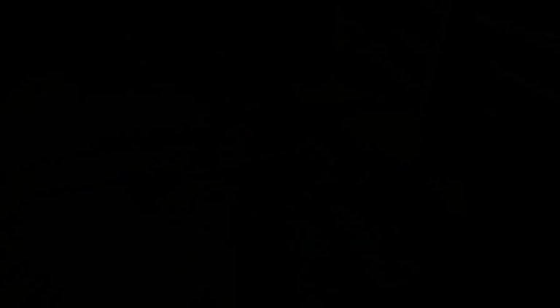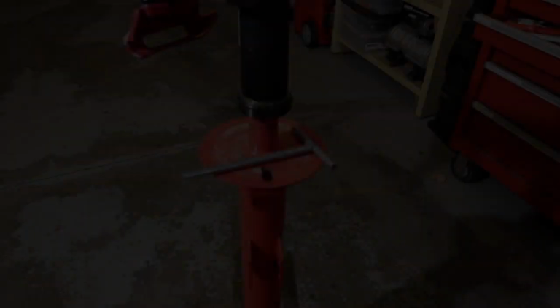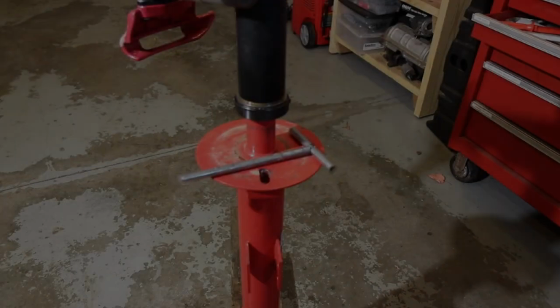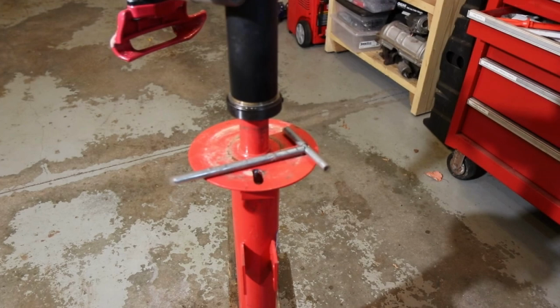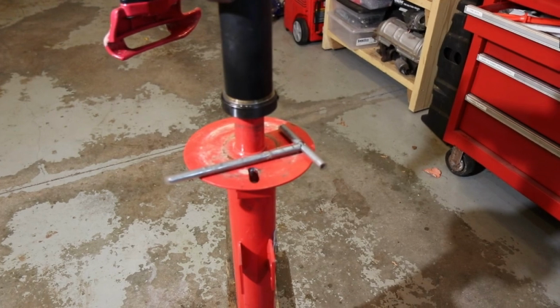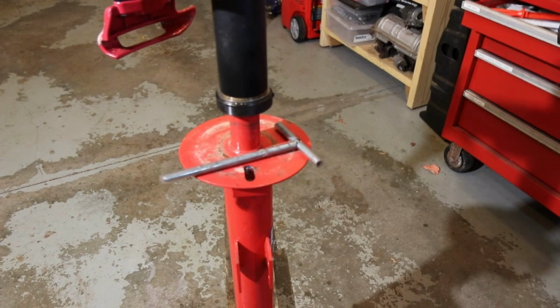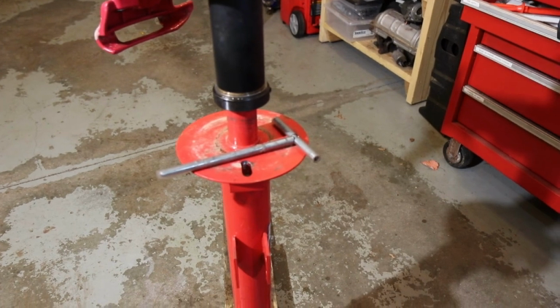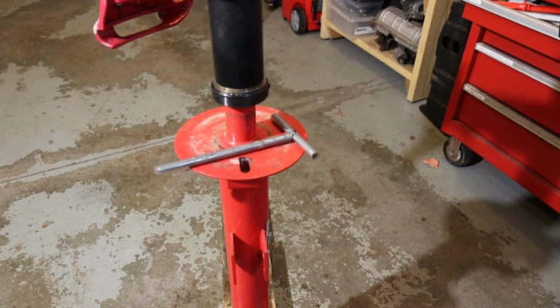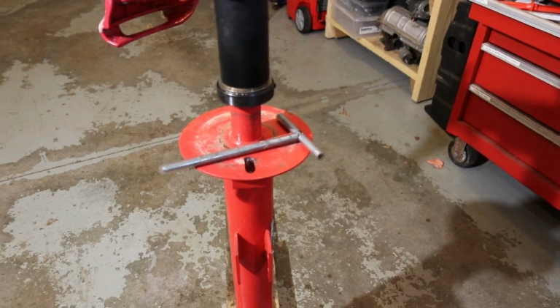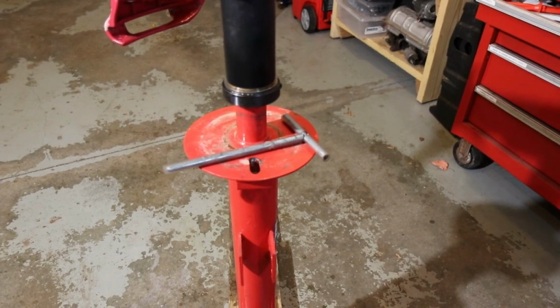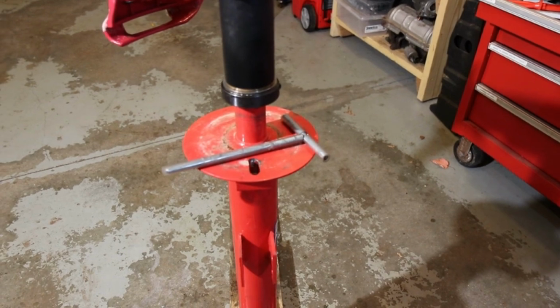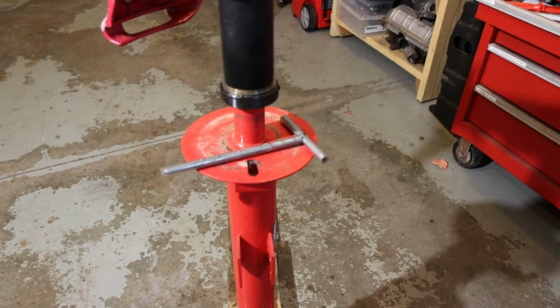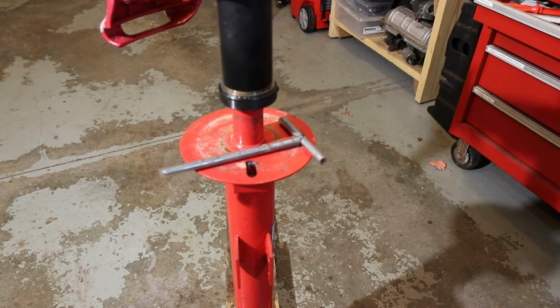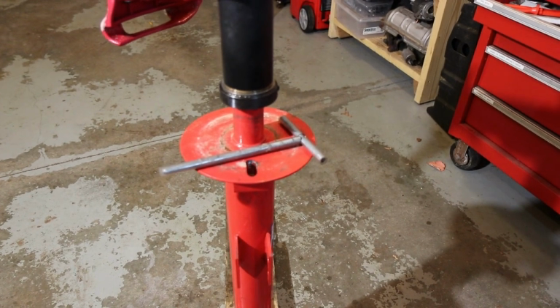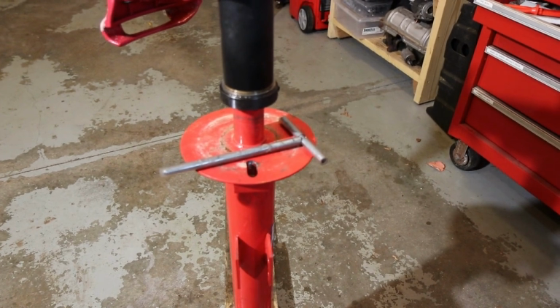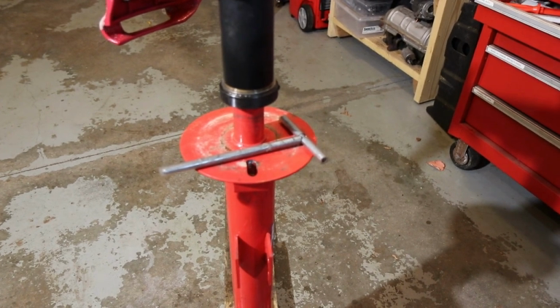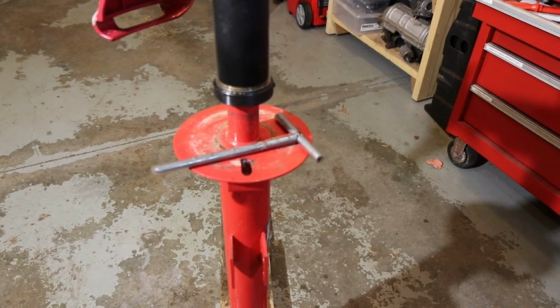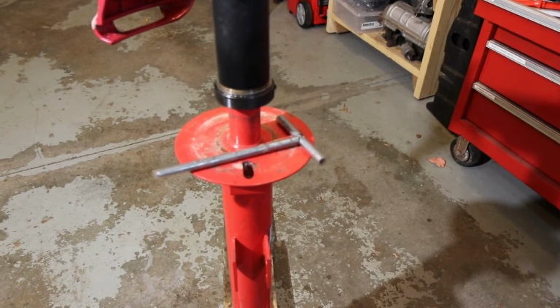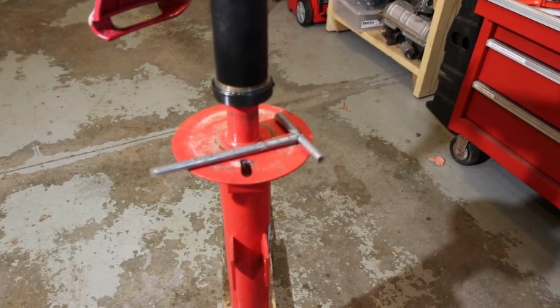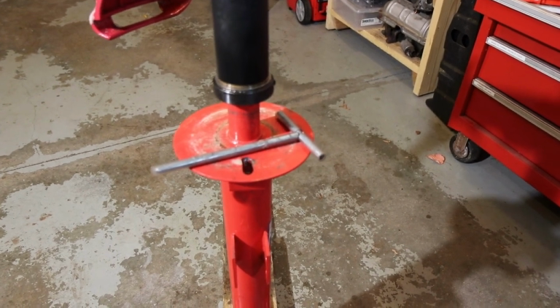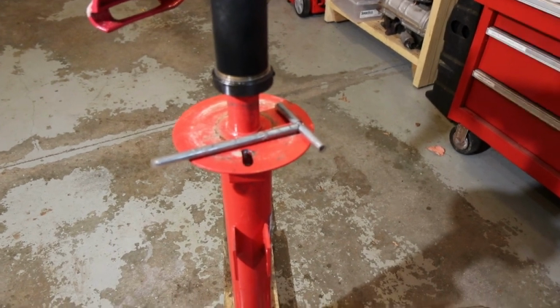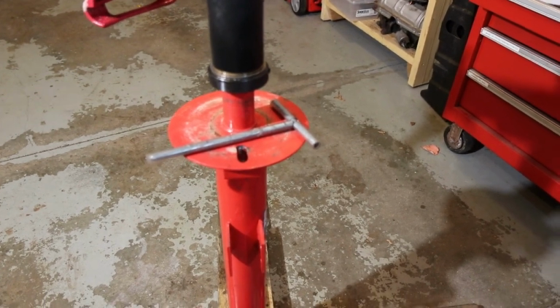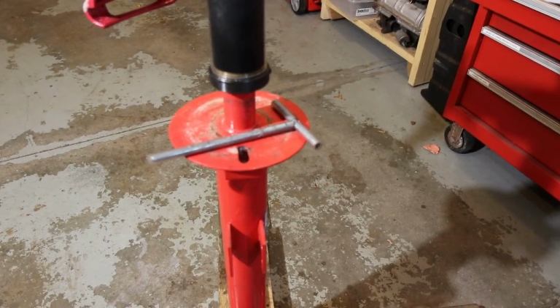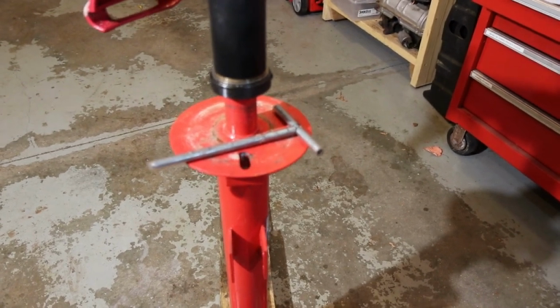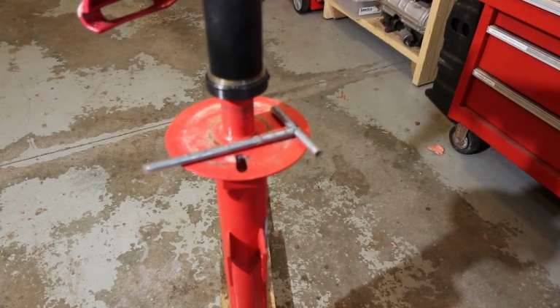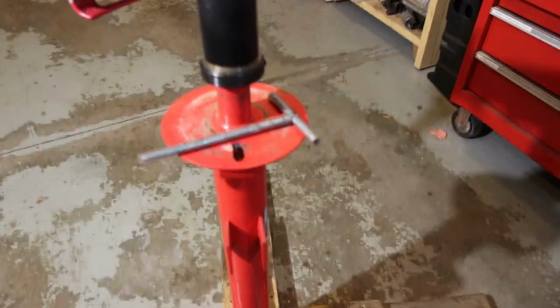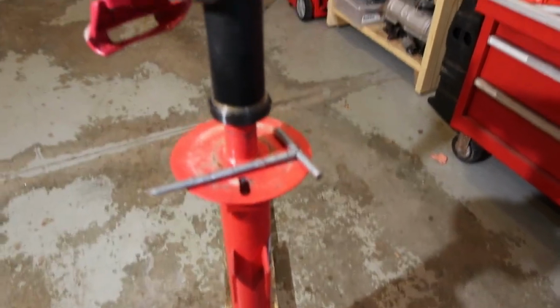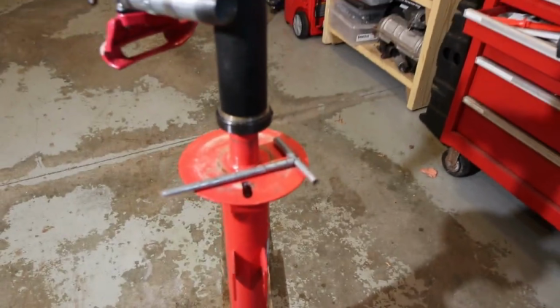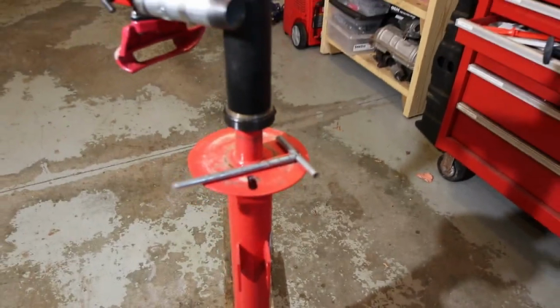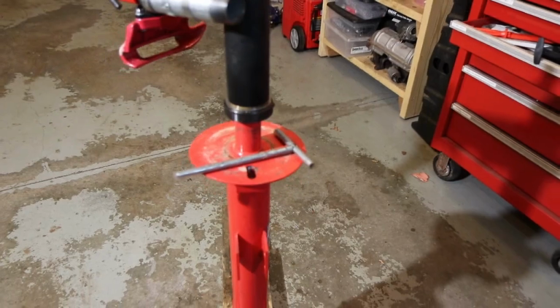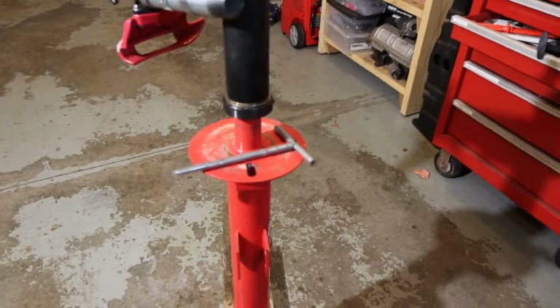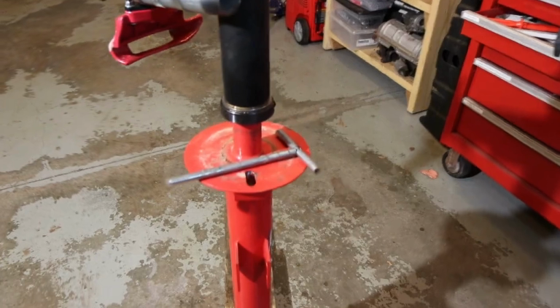In this video, I'm going to show you a couple of modifications I've made to the Harbor Freight Tire Changer.